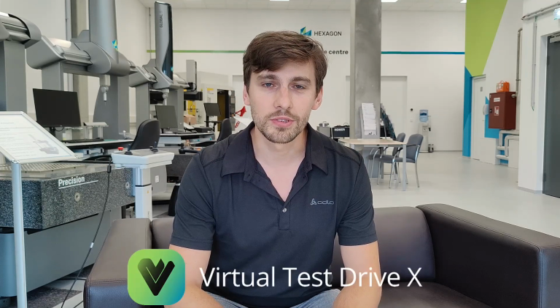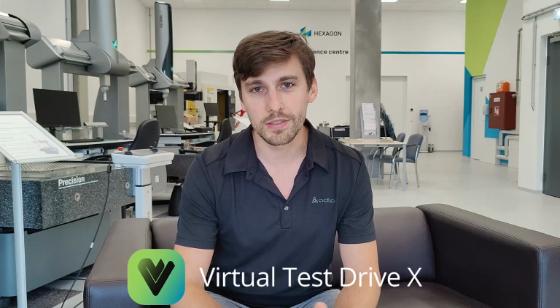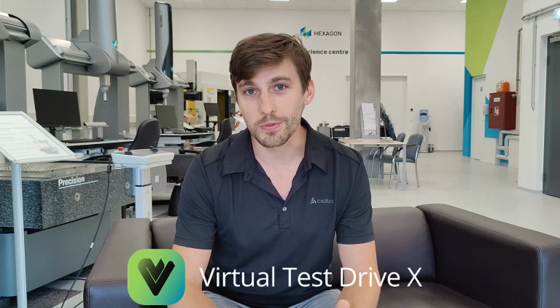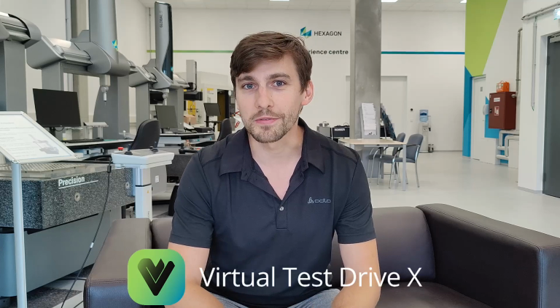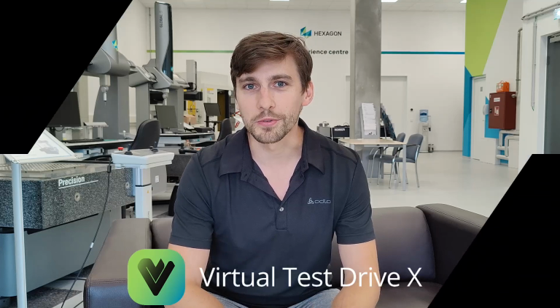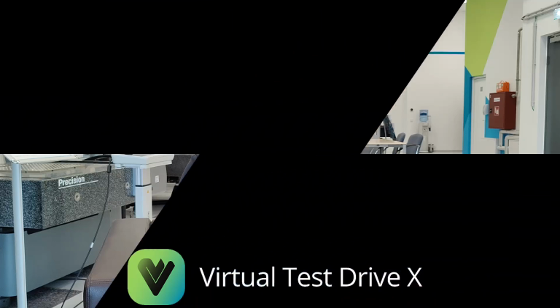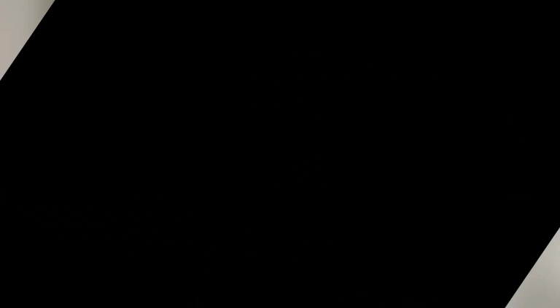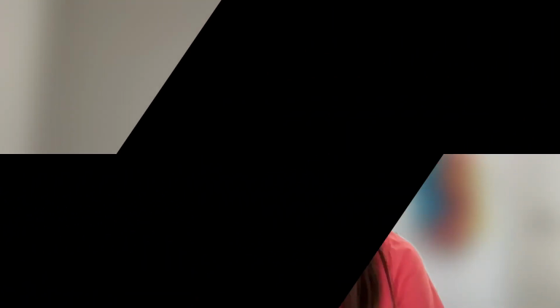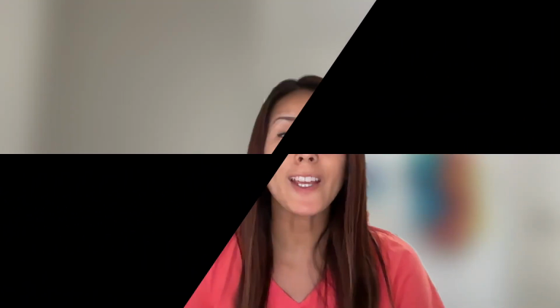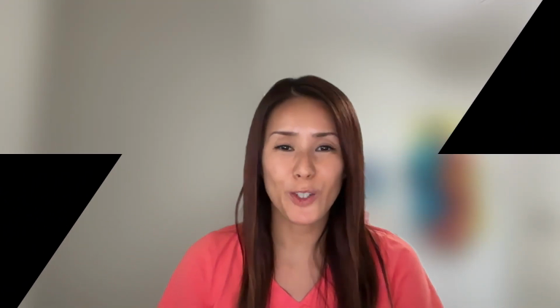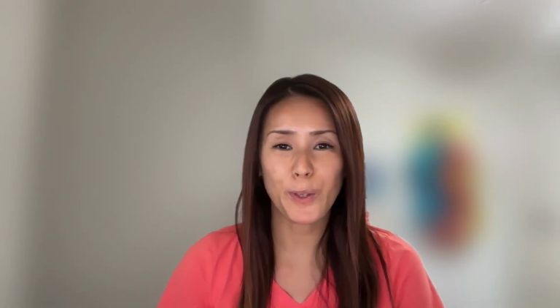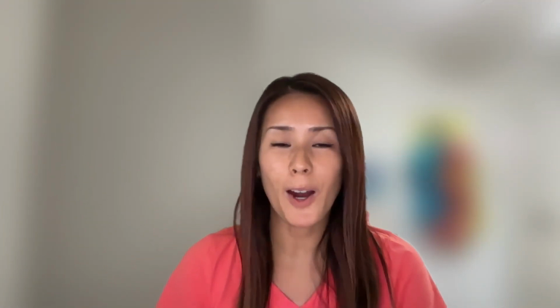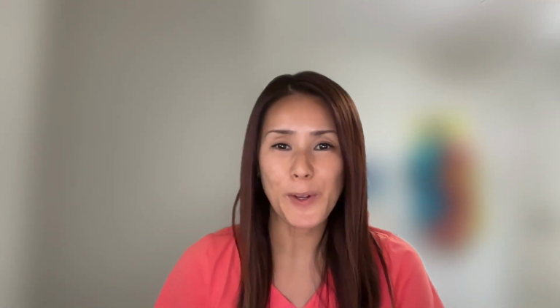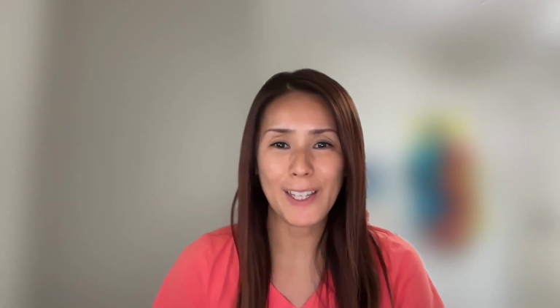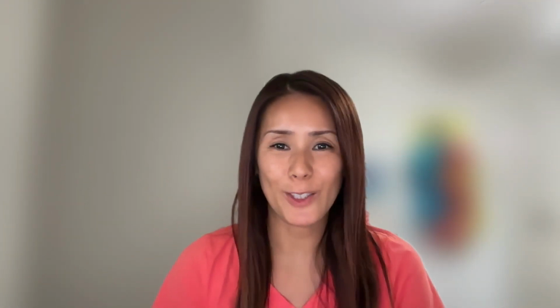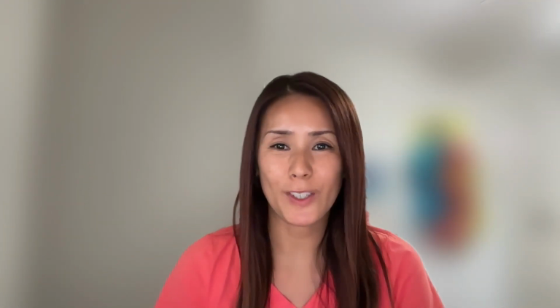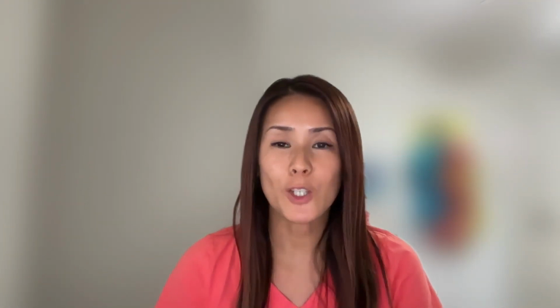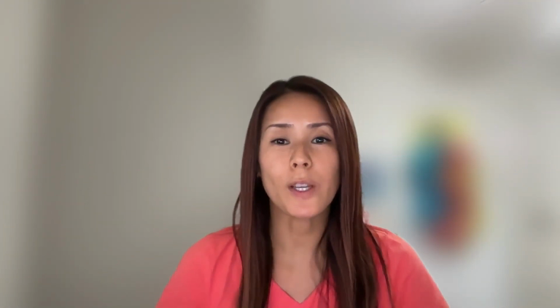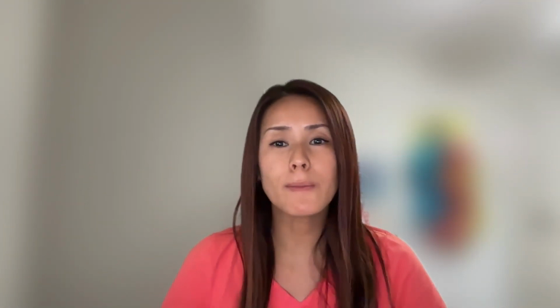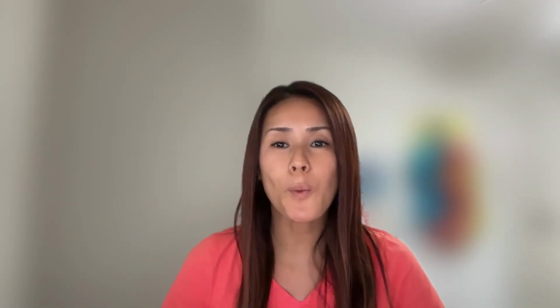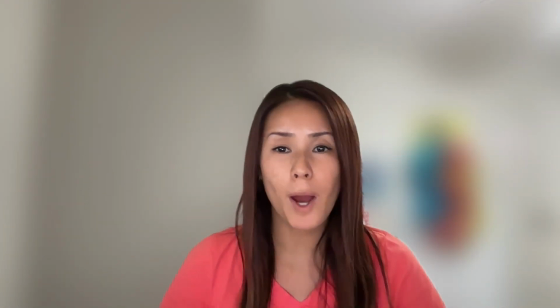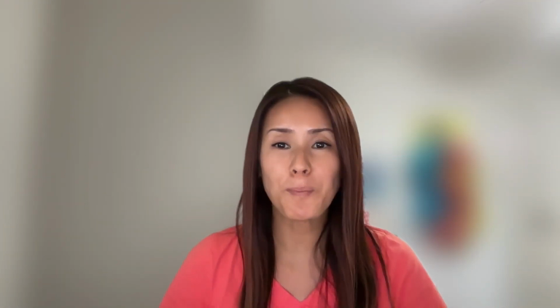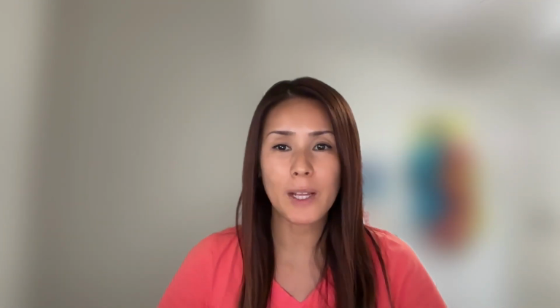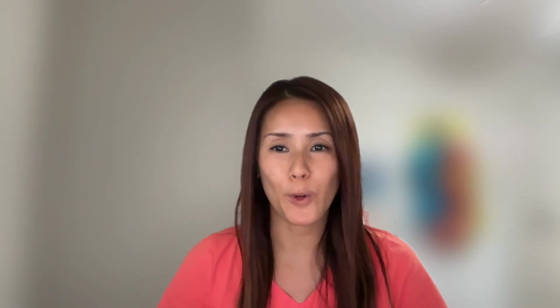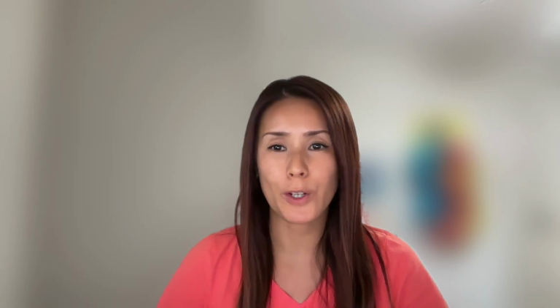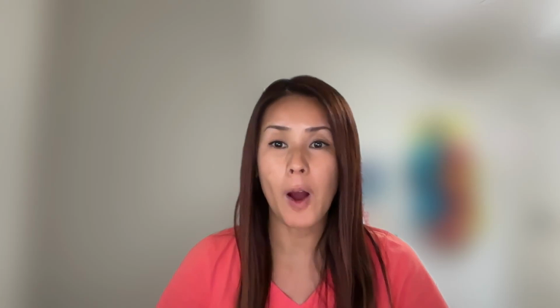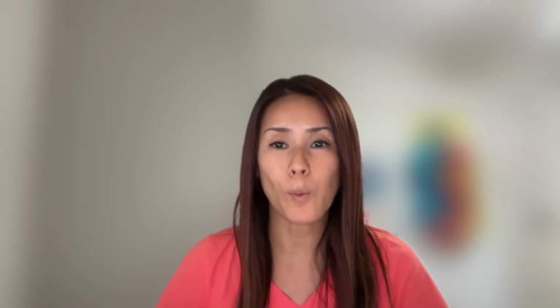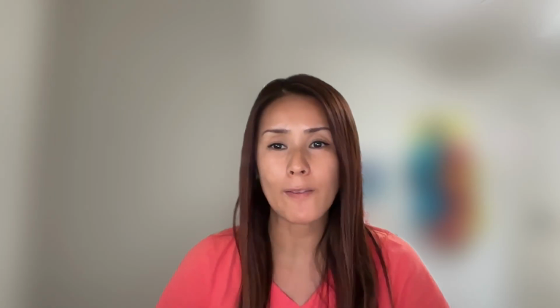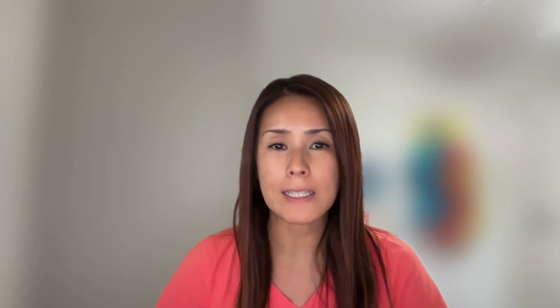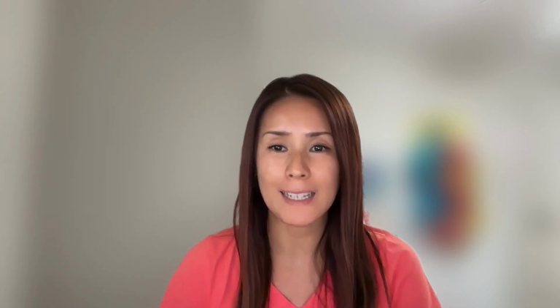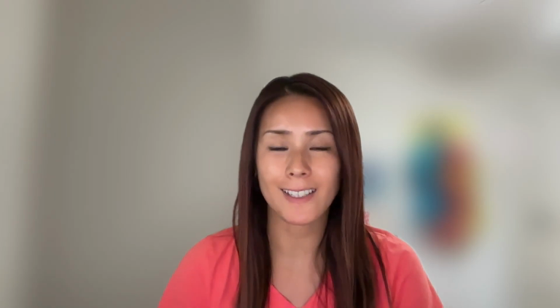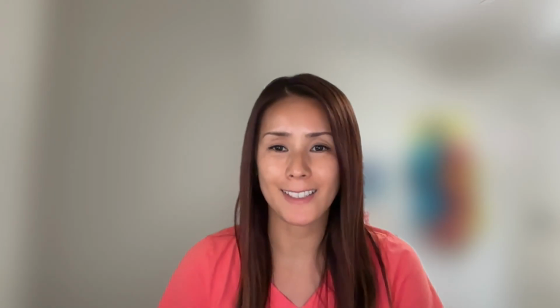So that's a surprise for you. This is great news for the automotive industry. So give me a one-minute version of what VTDX is.